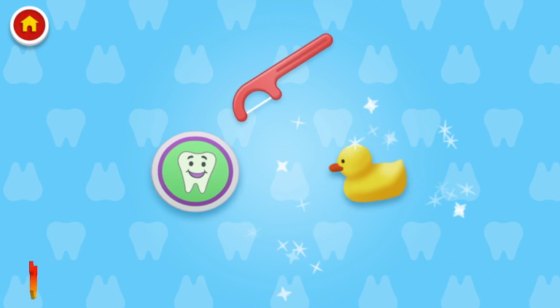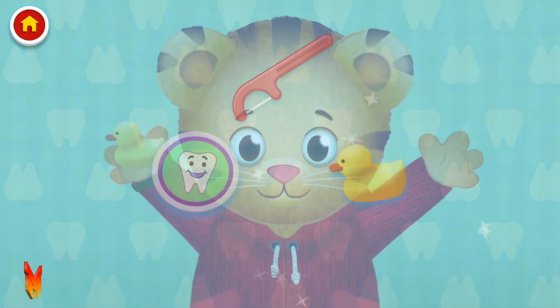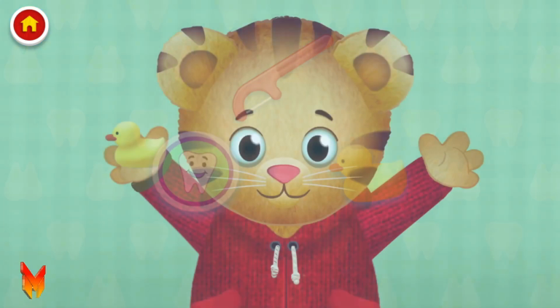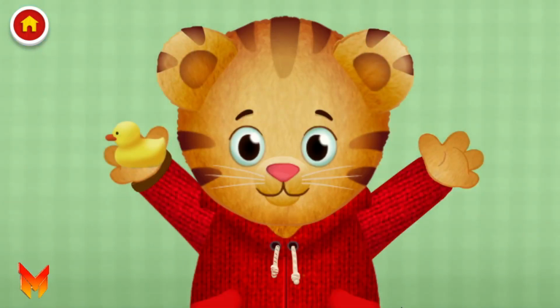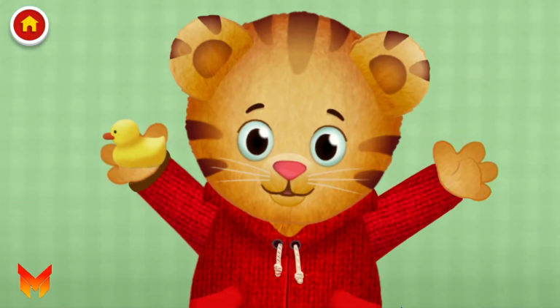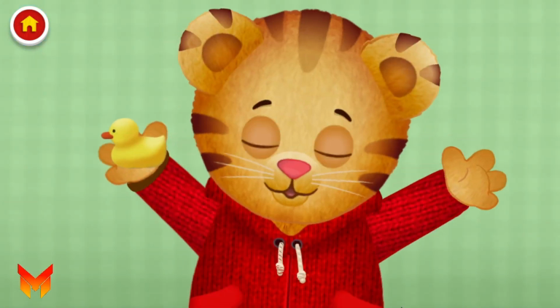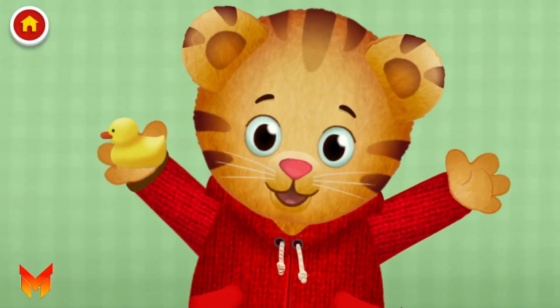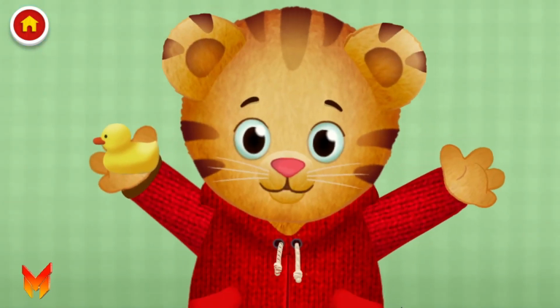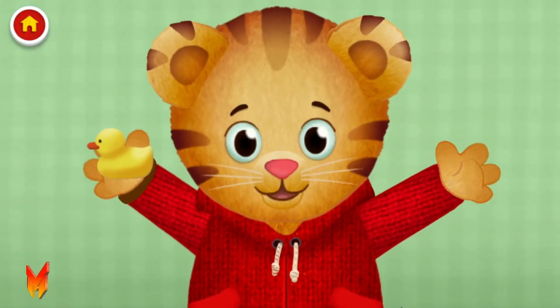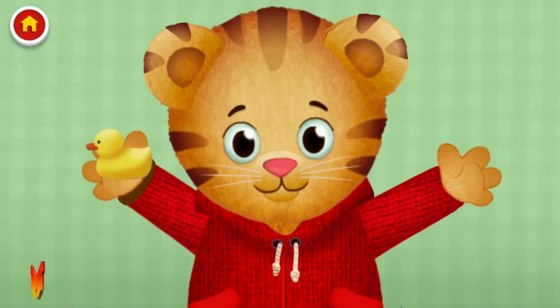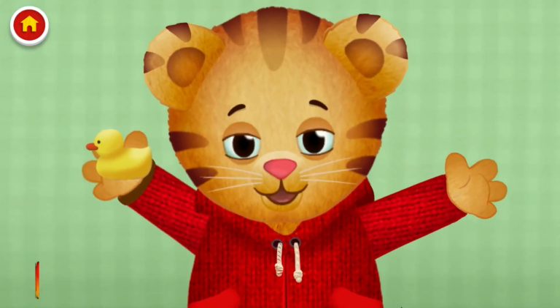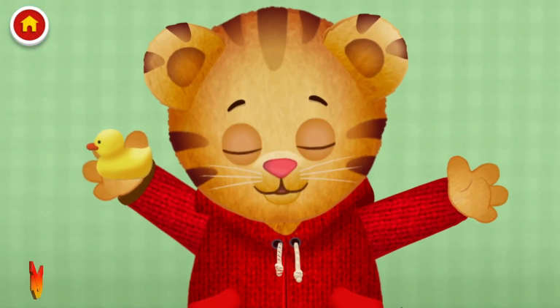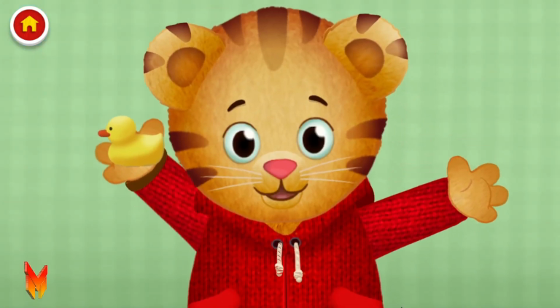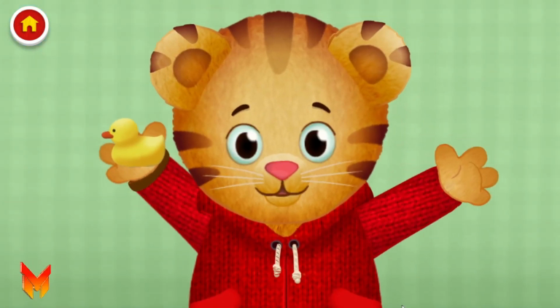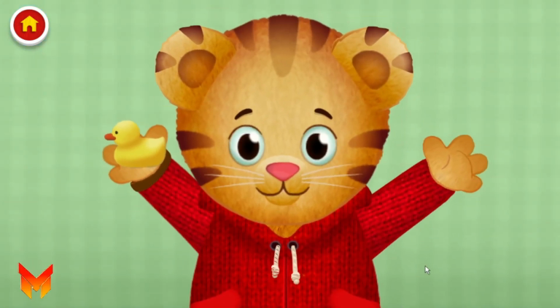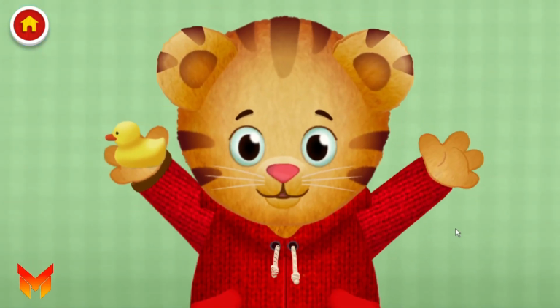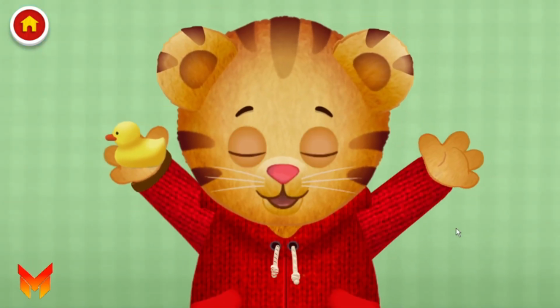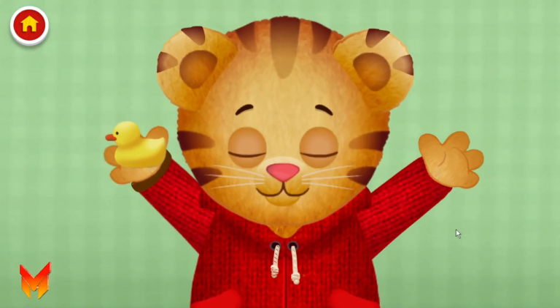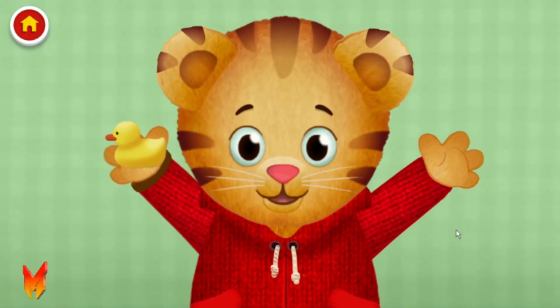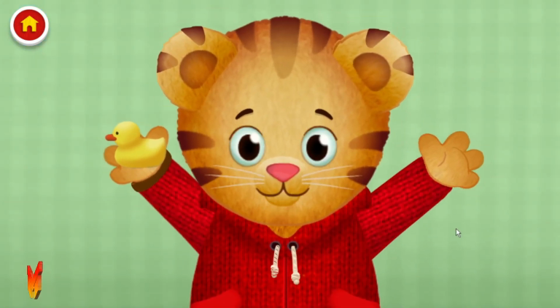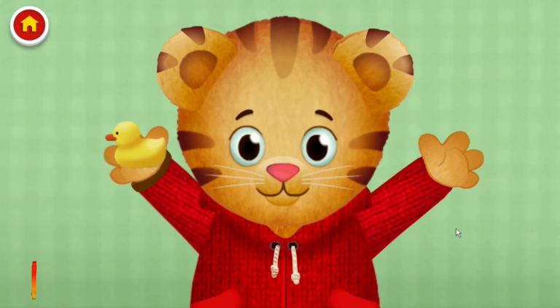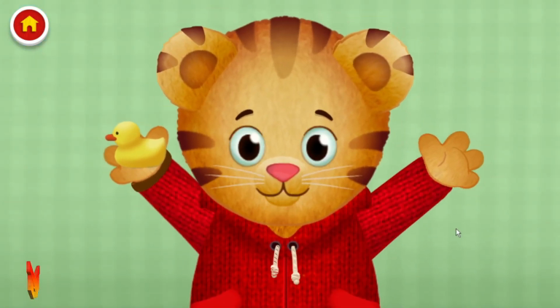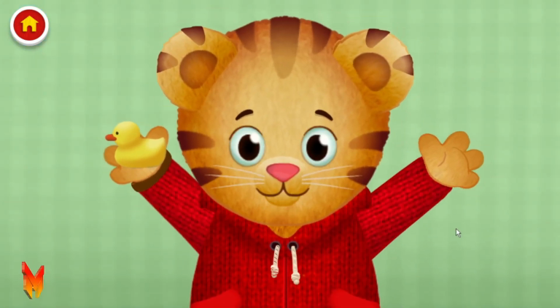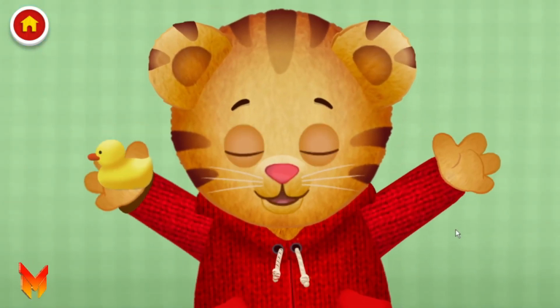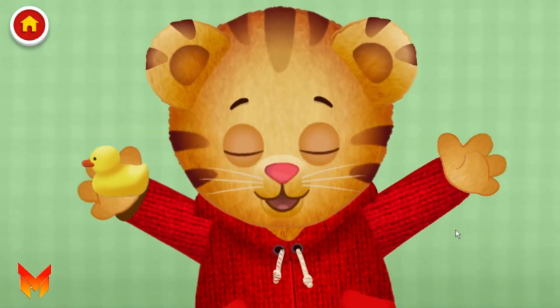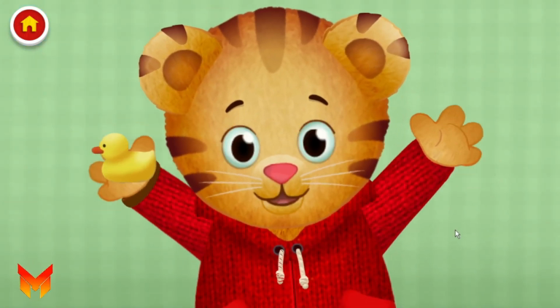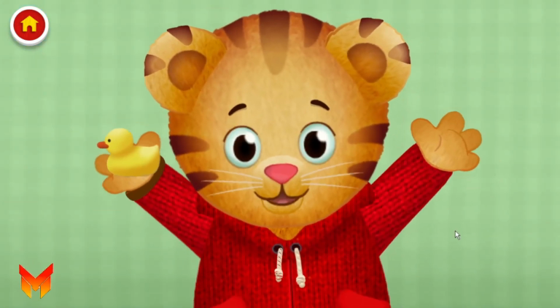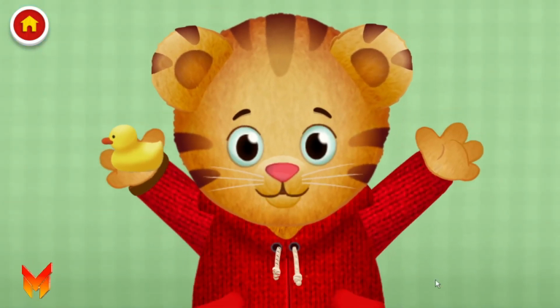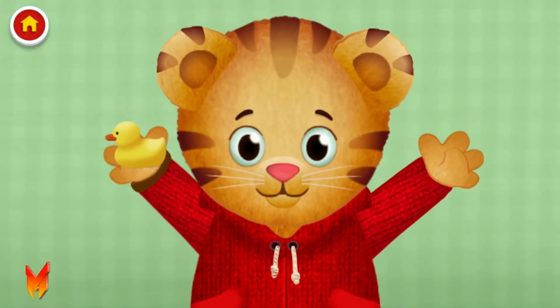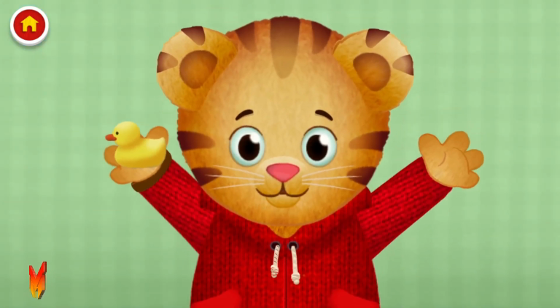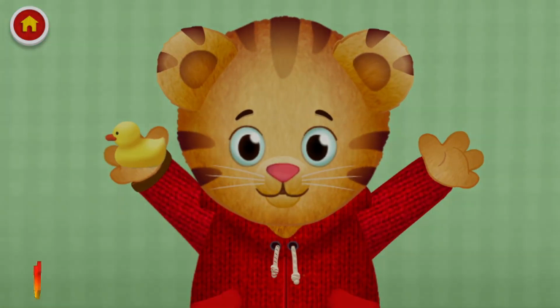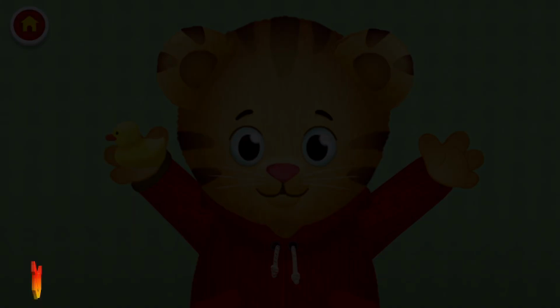Thank you for coming to the dentist with me. Bye.